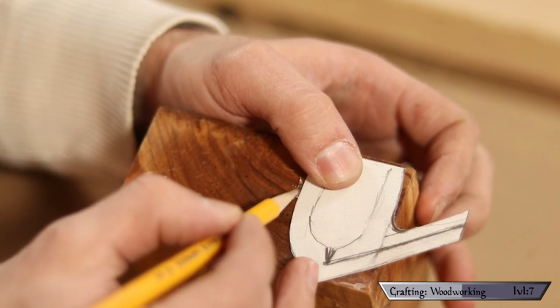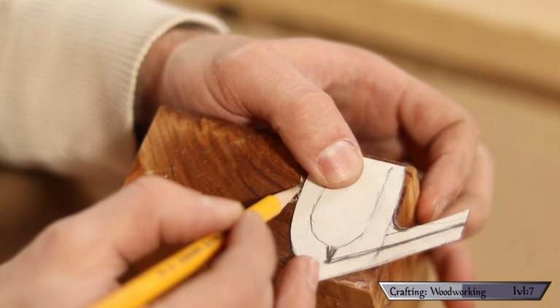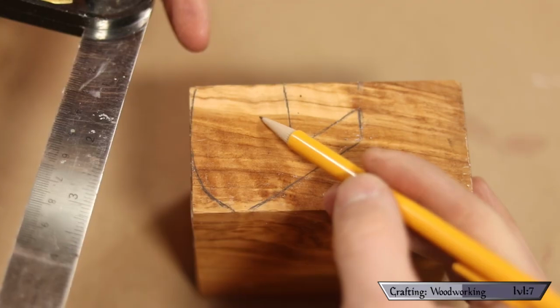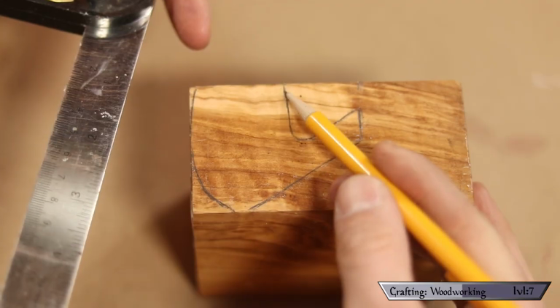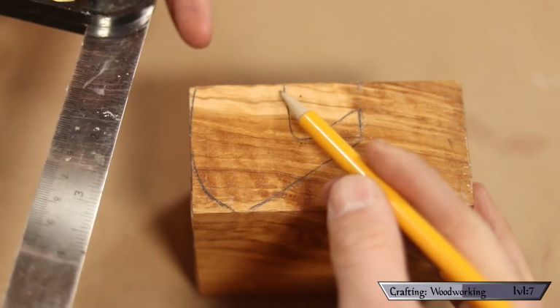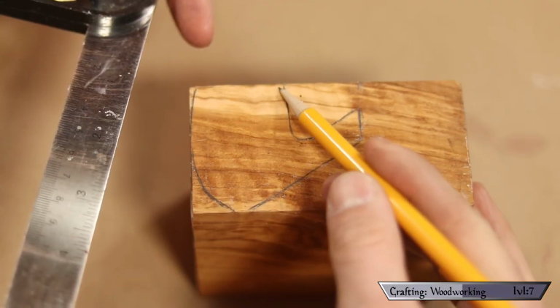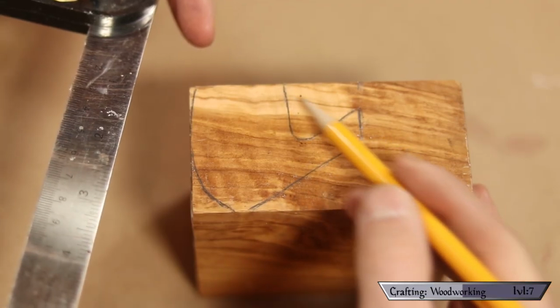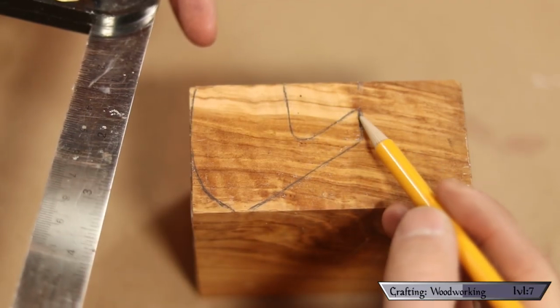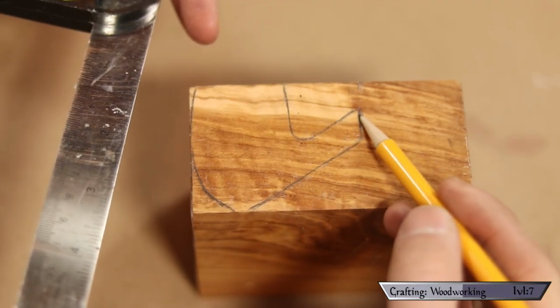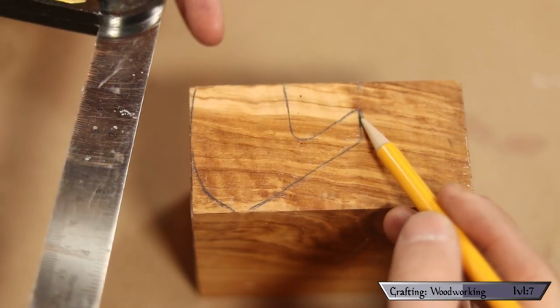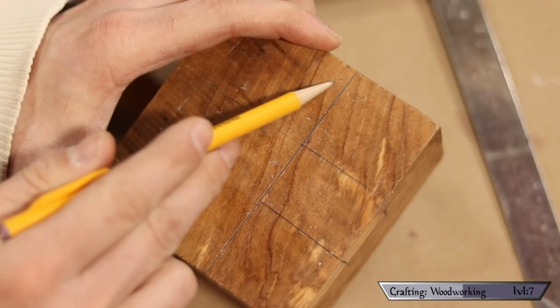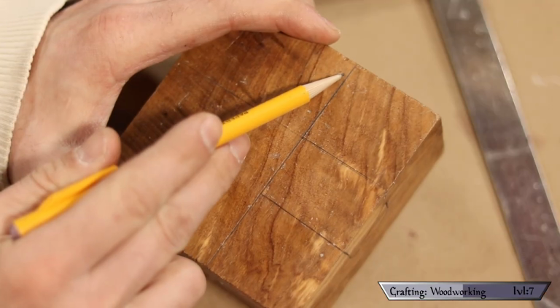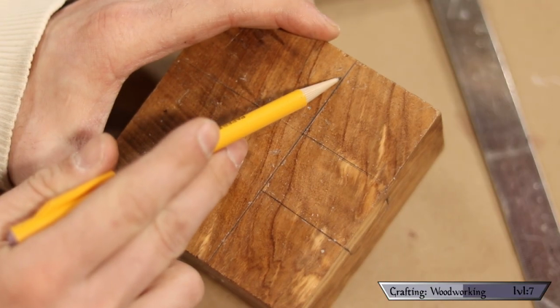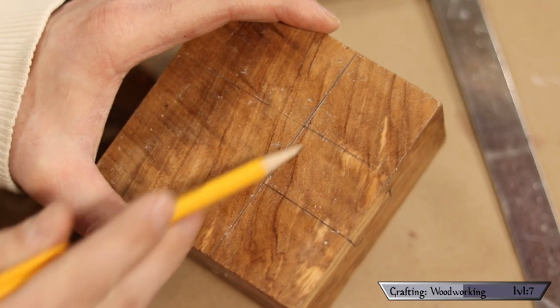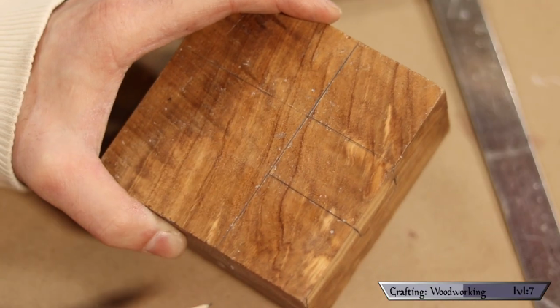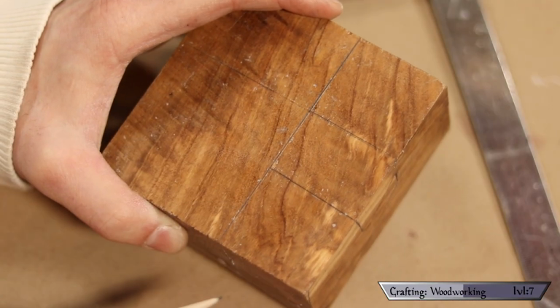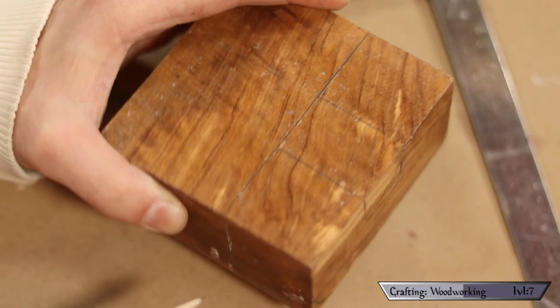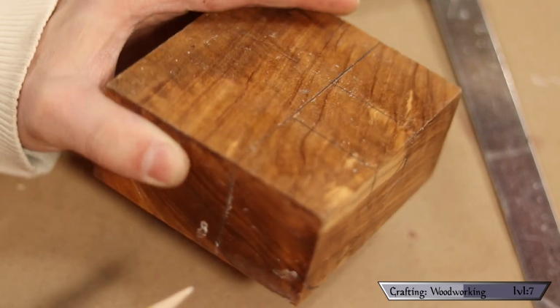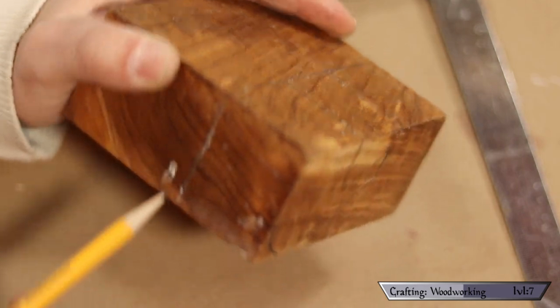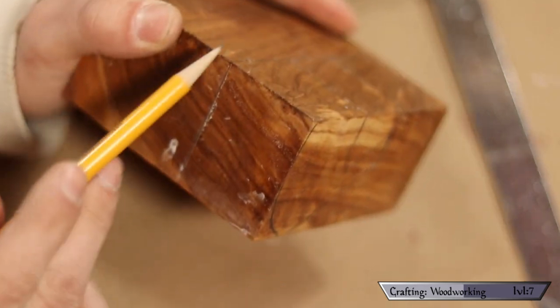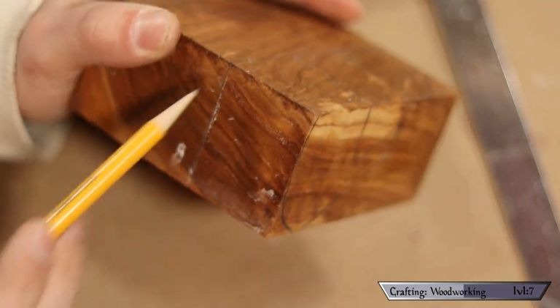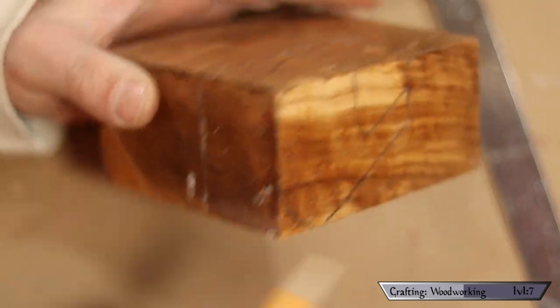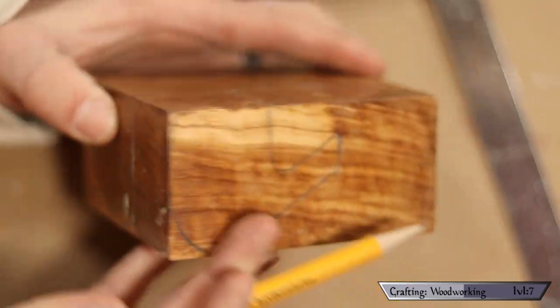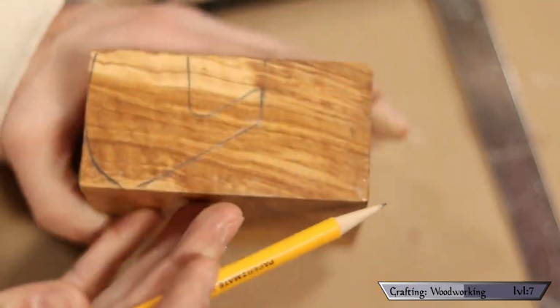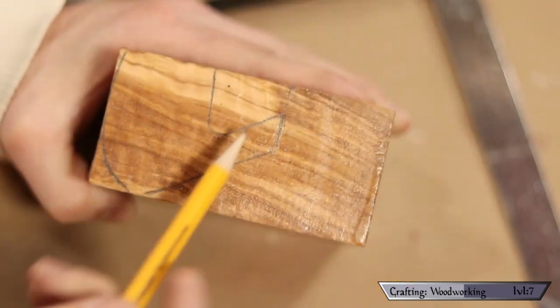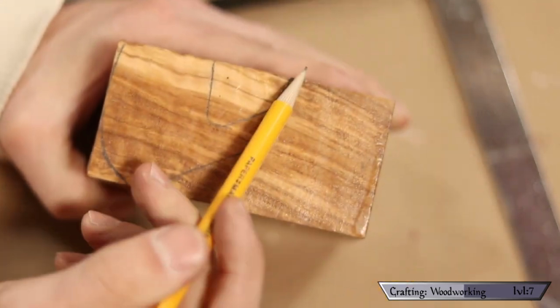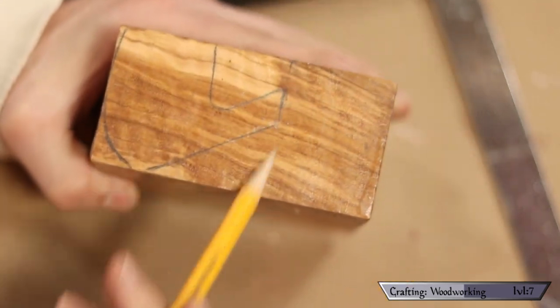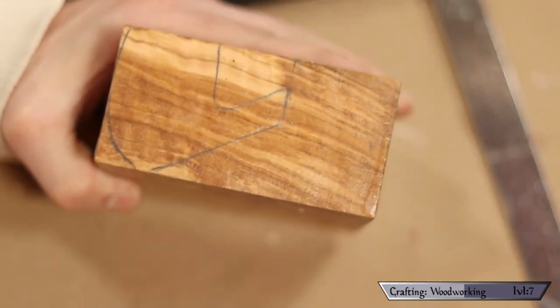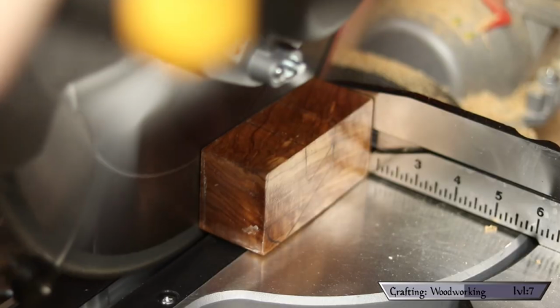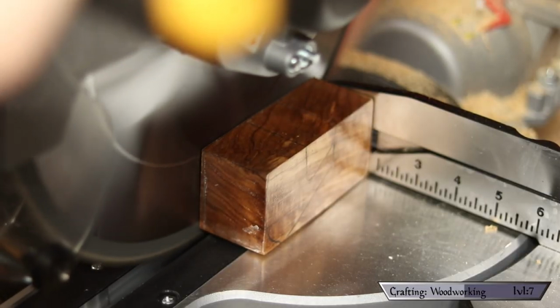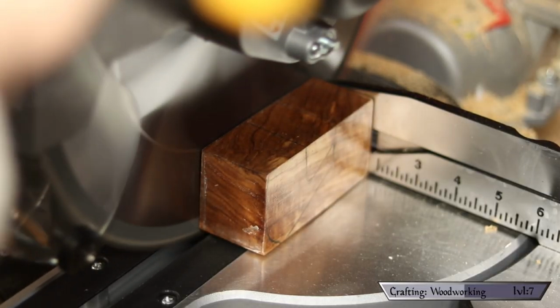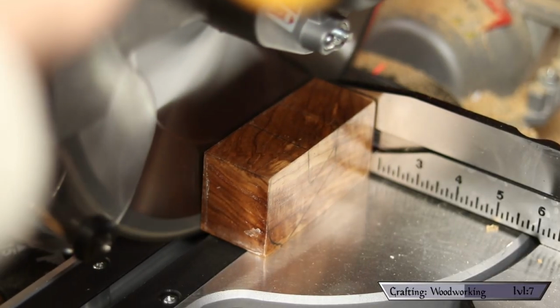Using a square I continue all of my lines up through the top so I can see what I'm going to be chopping off with my chop saw, then I get to cutting.